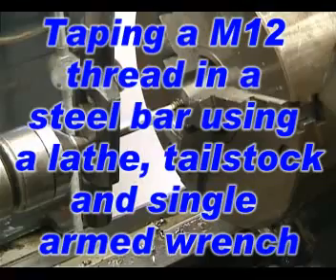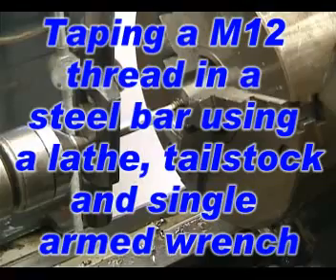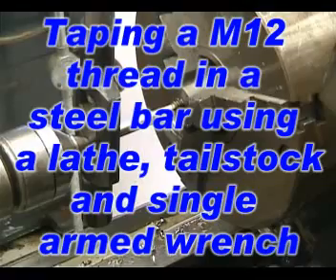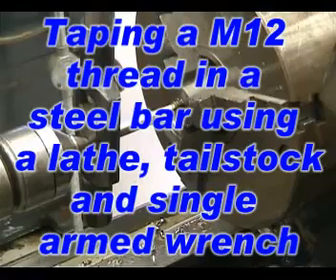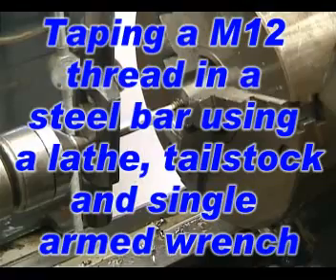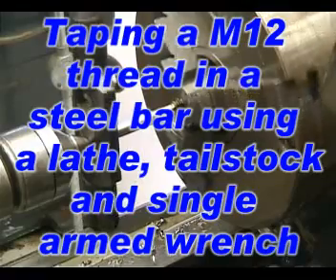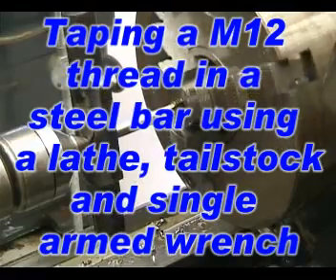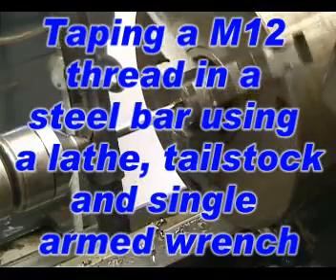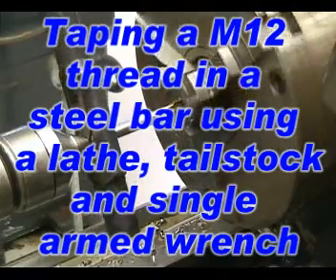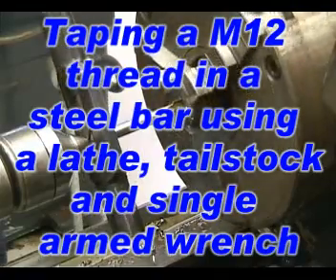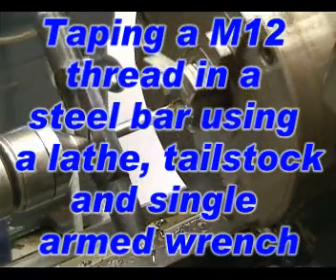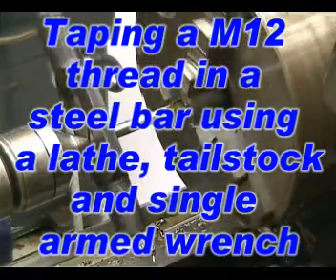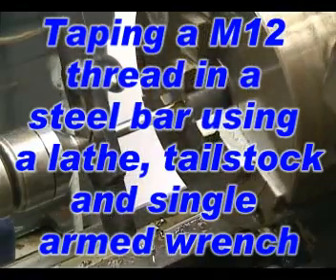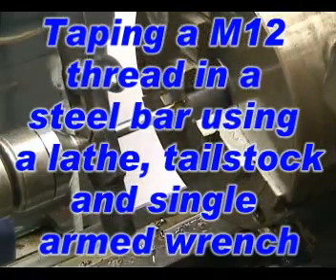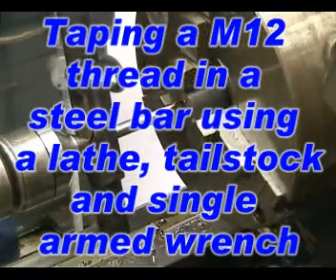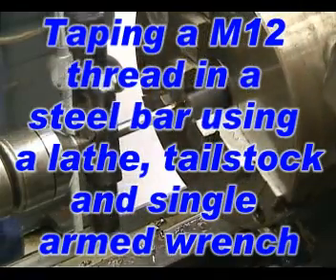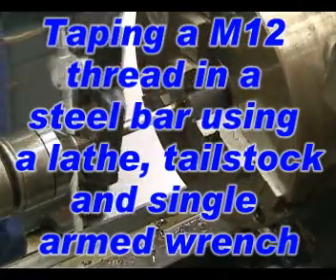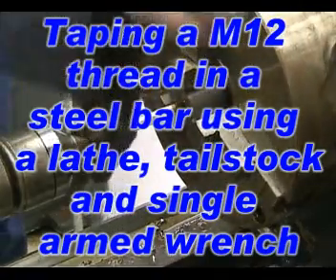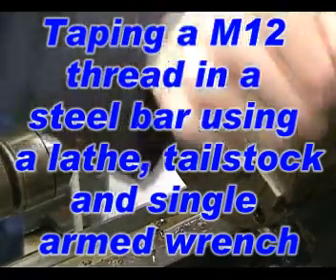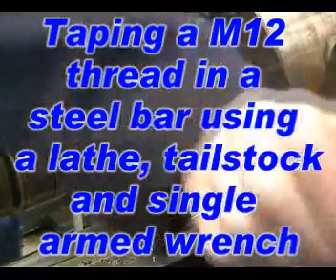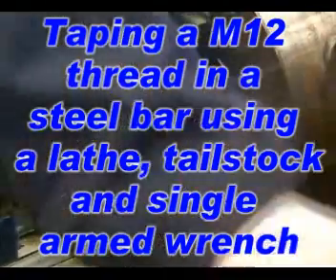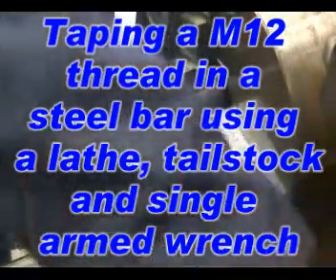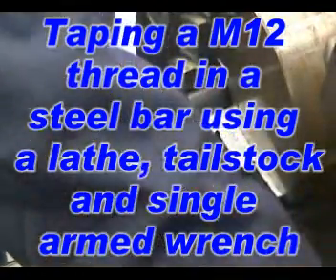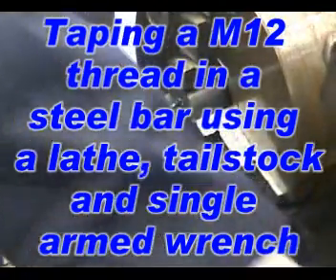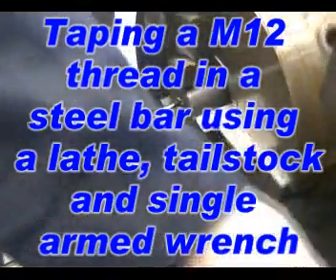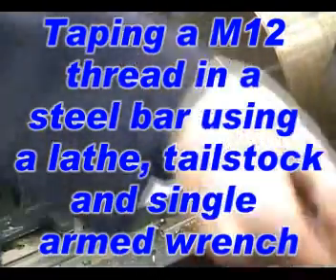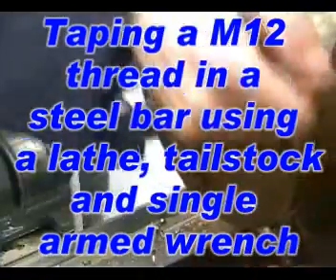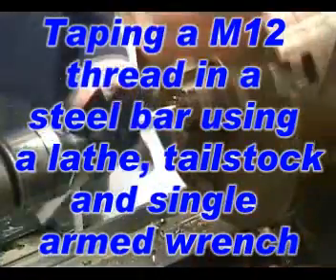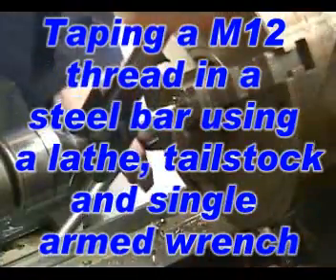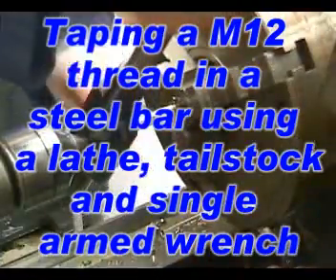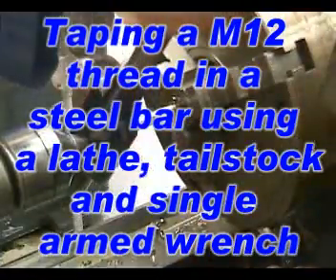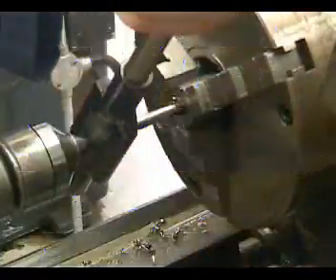Out there backwards, whereas on the taper I don't even think it's full thread at the very end.